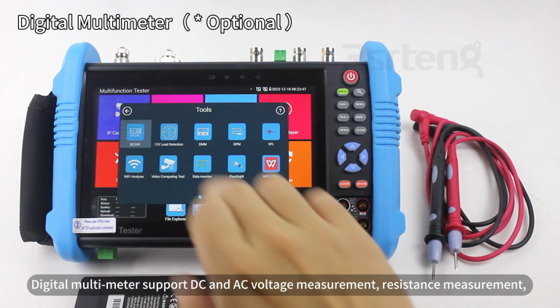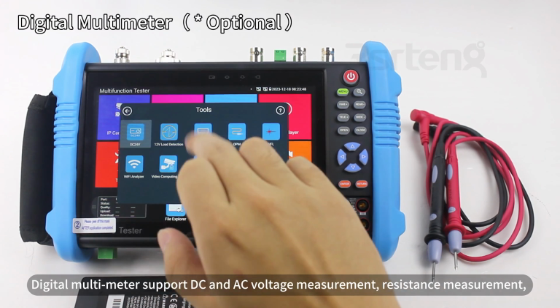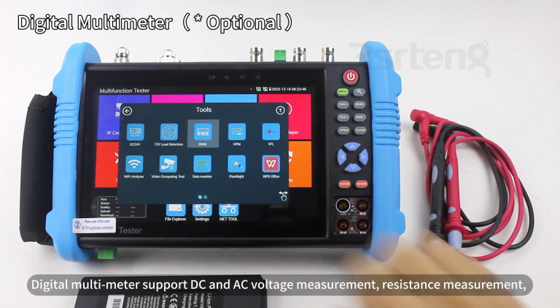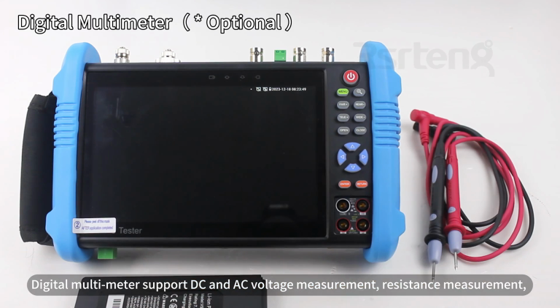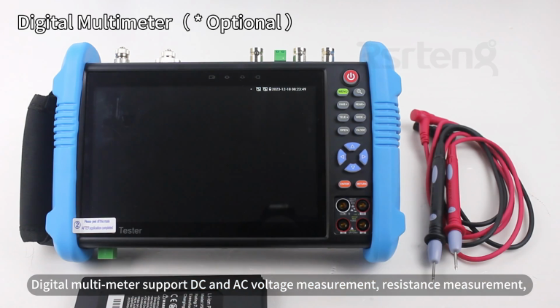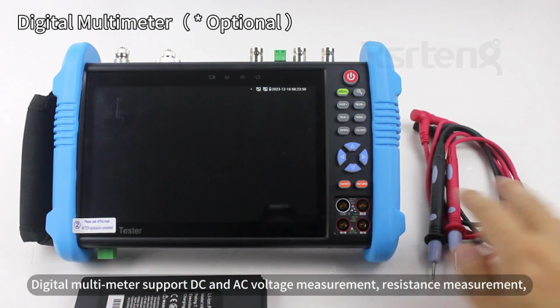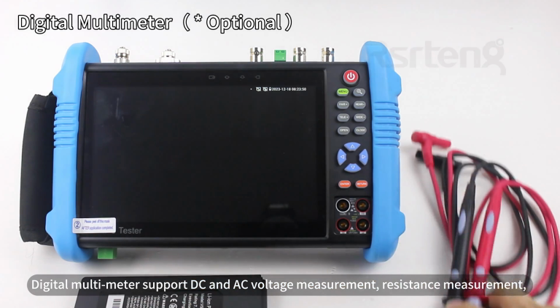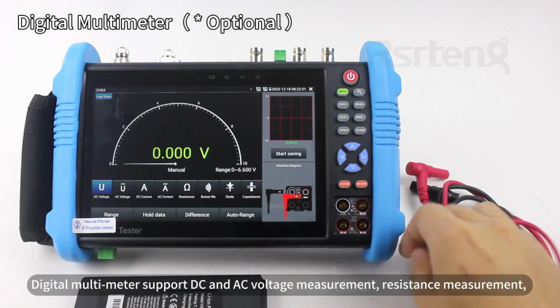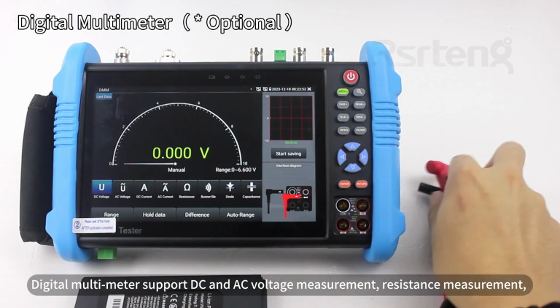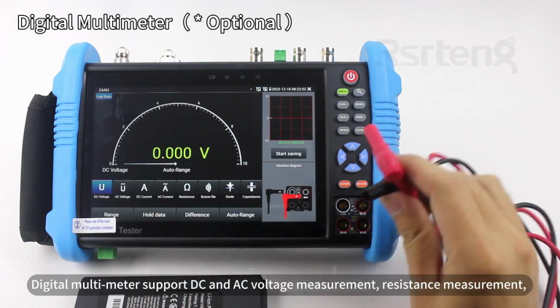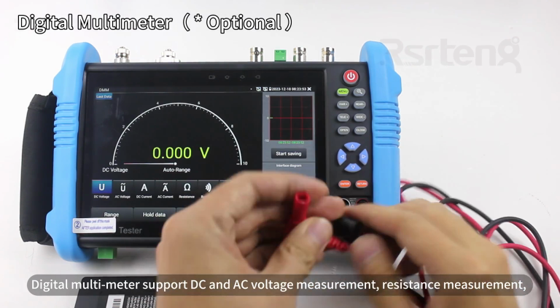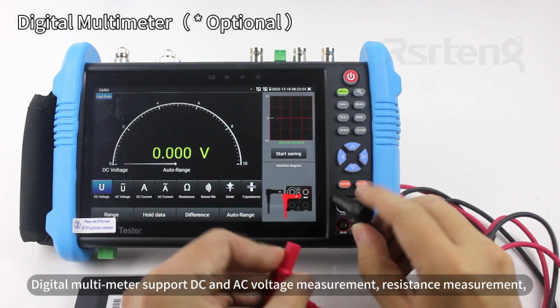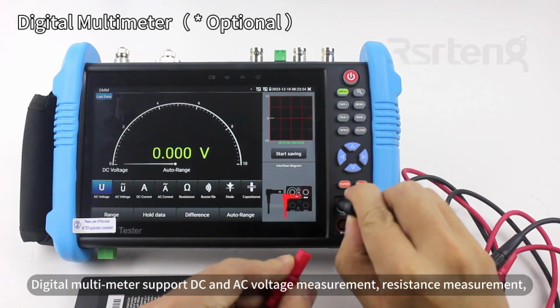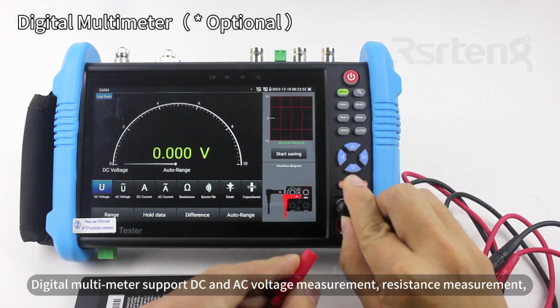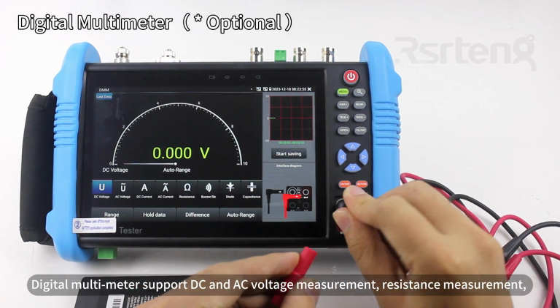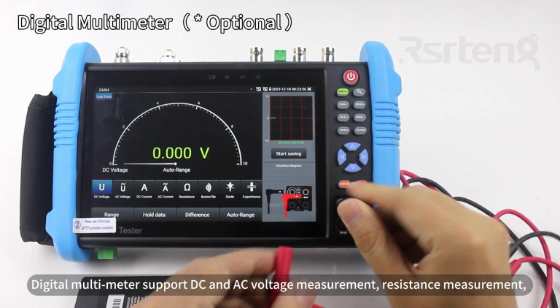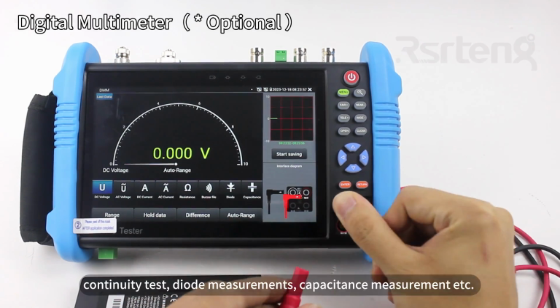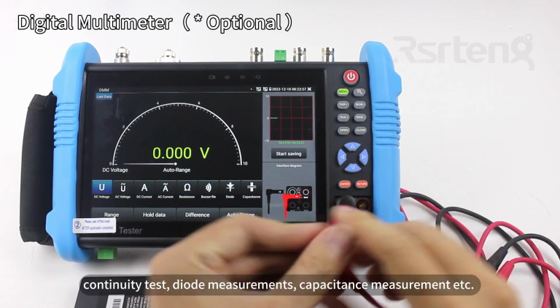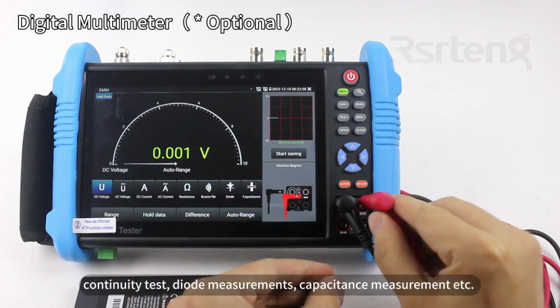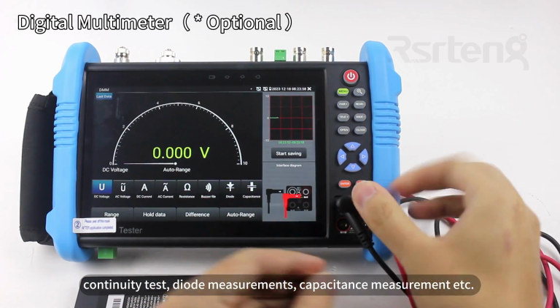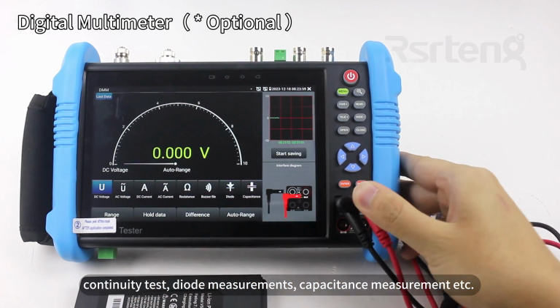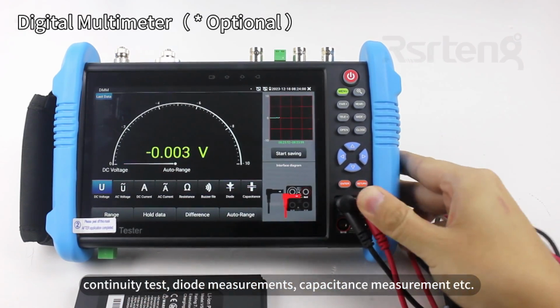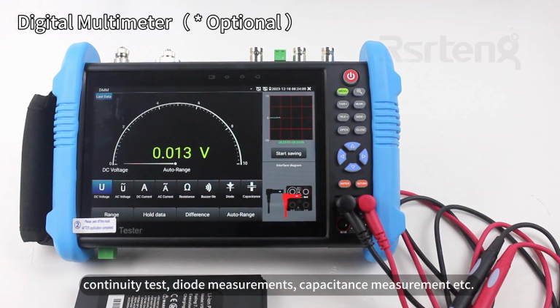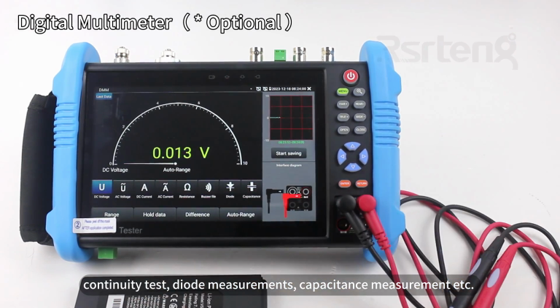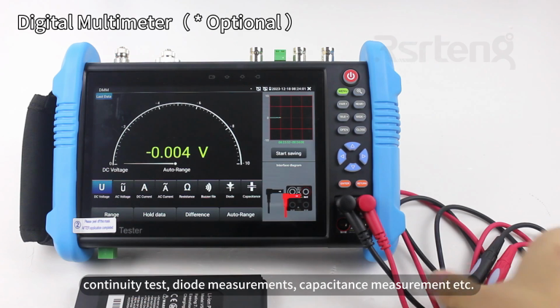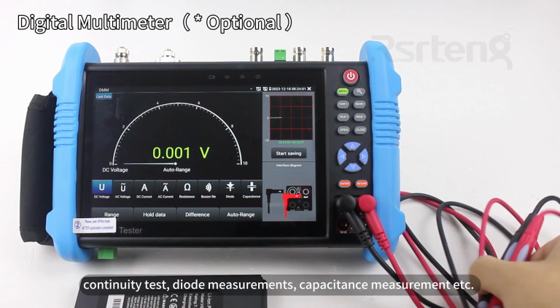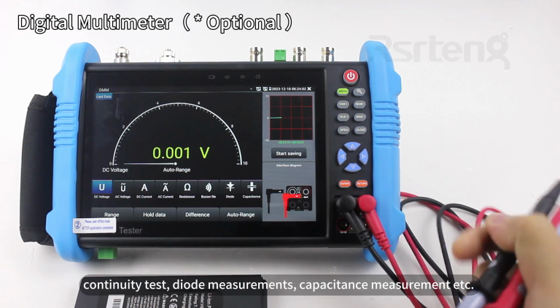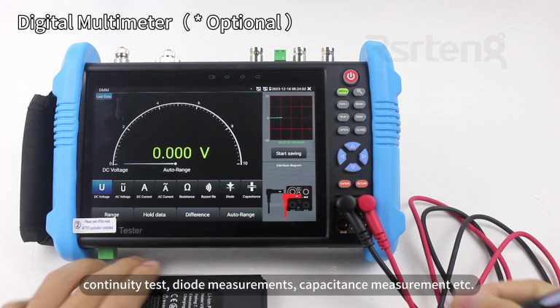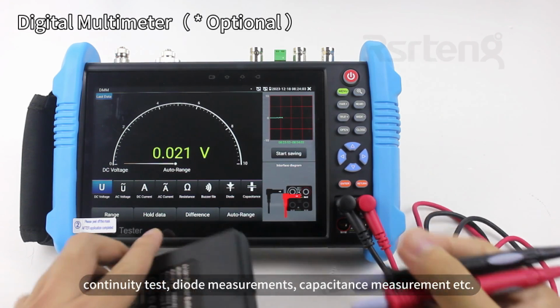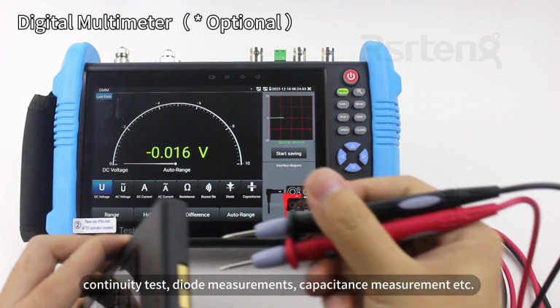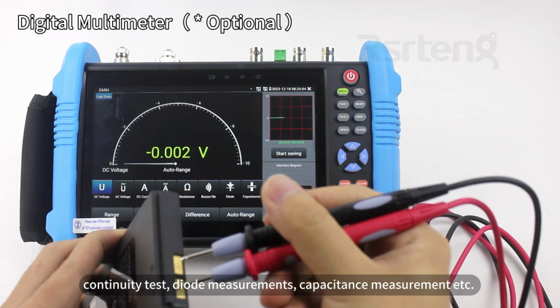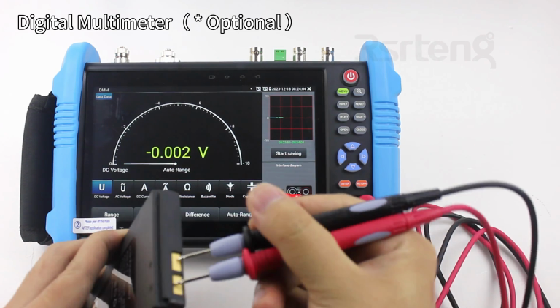The digital multimeter supports DC and AC voltage measurement, resistance measurement, continuity test, diode measurements, capacitance measurements, etc.